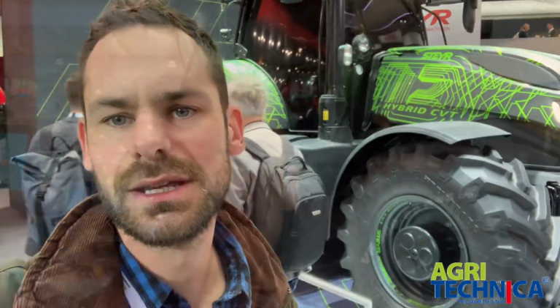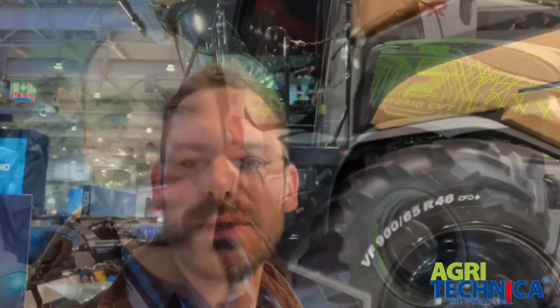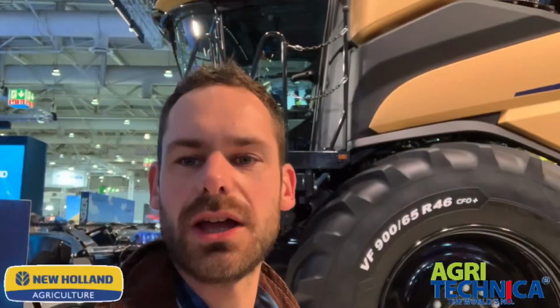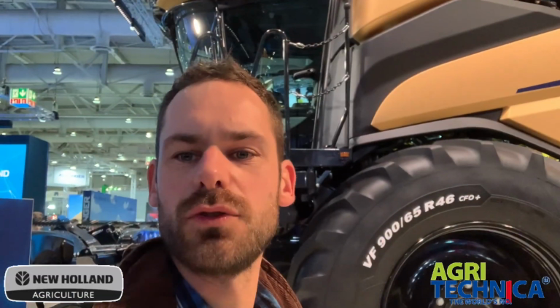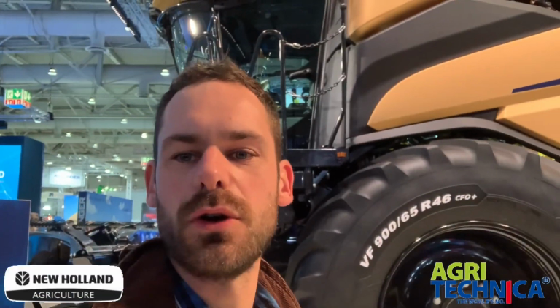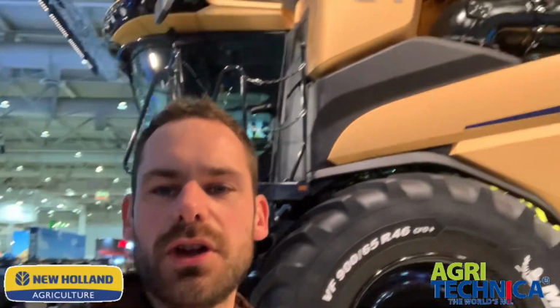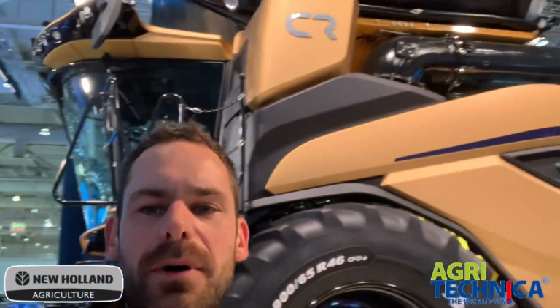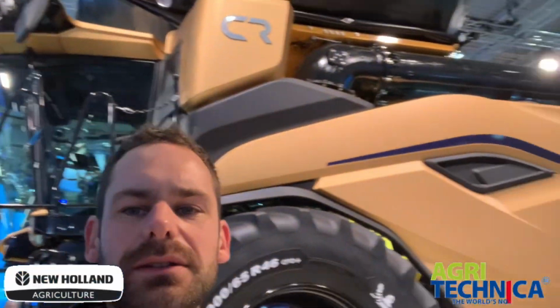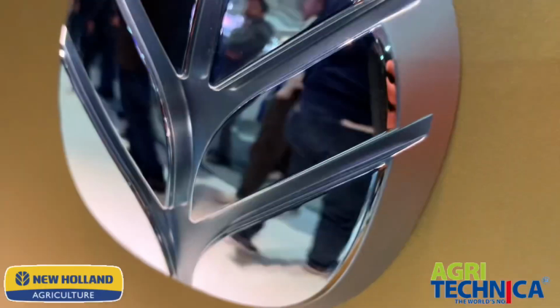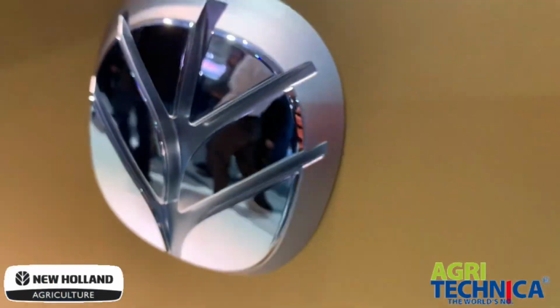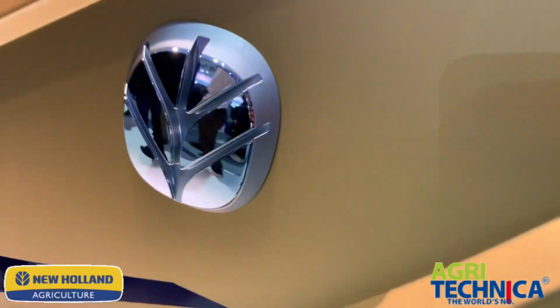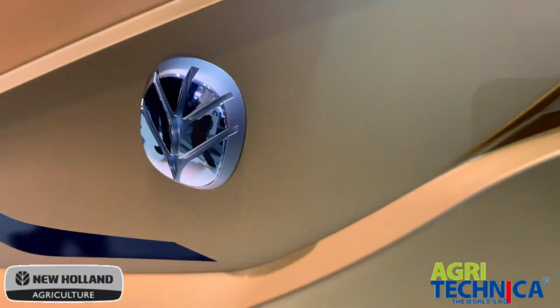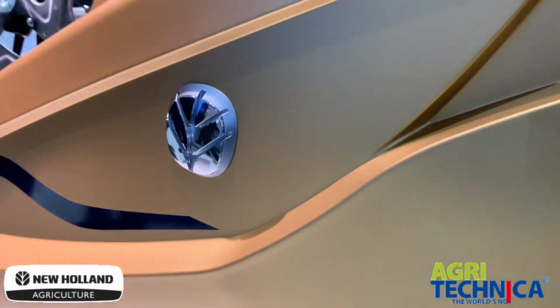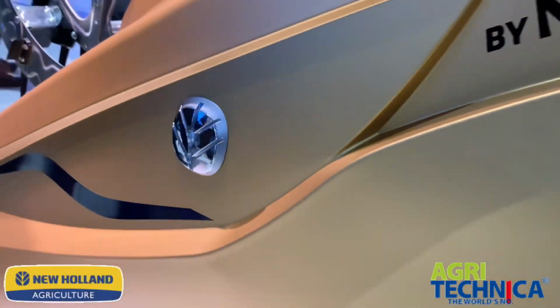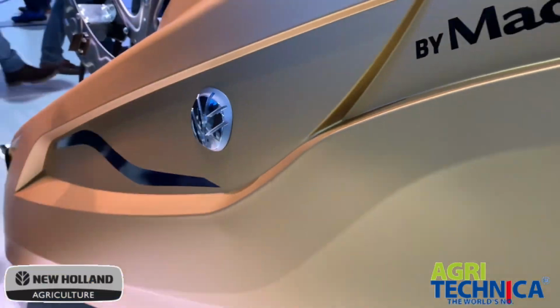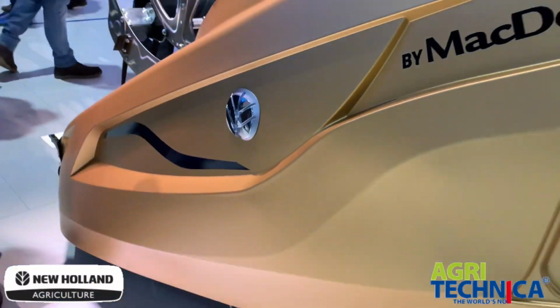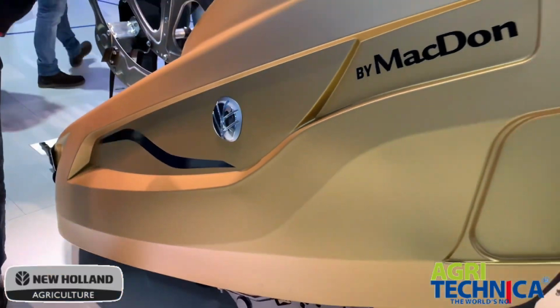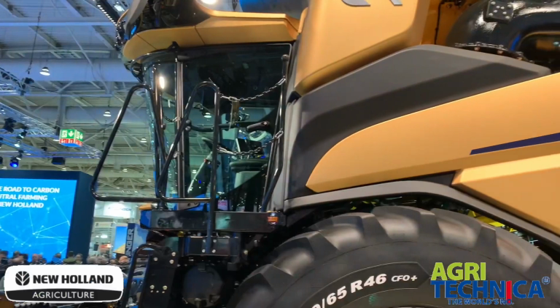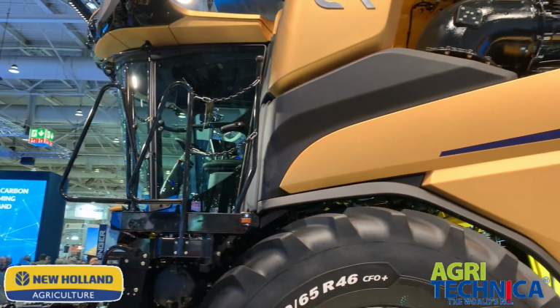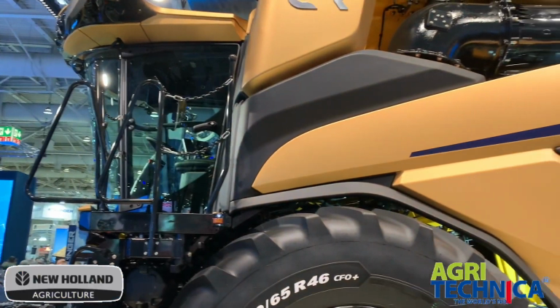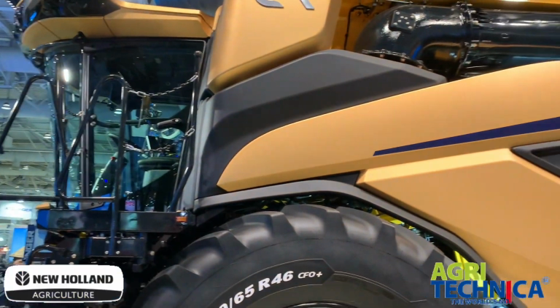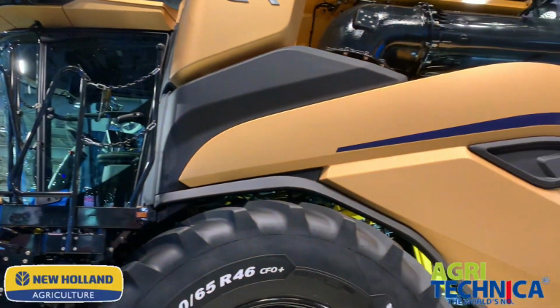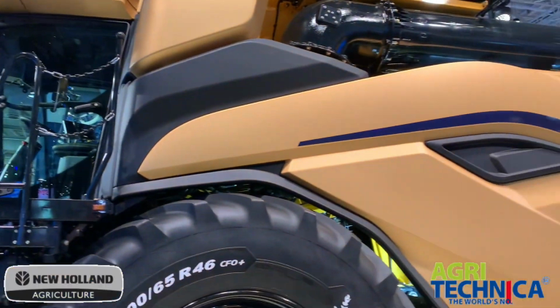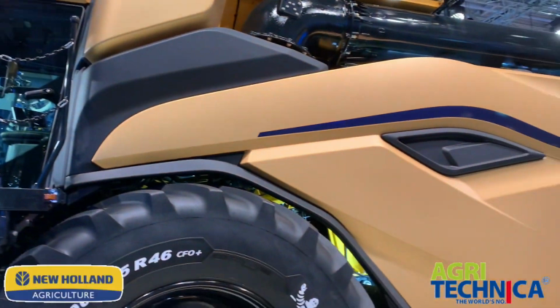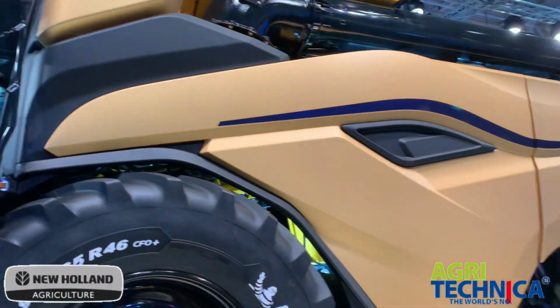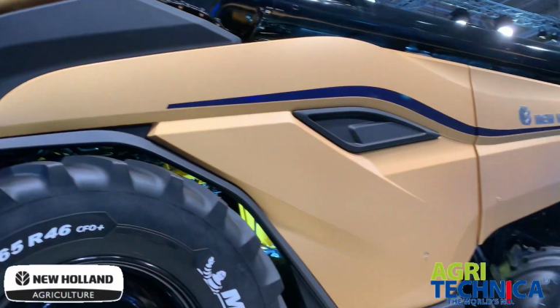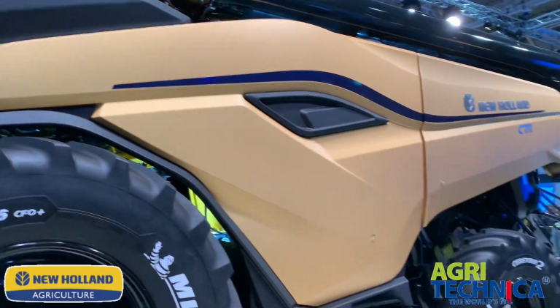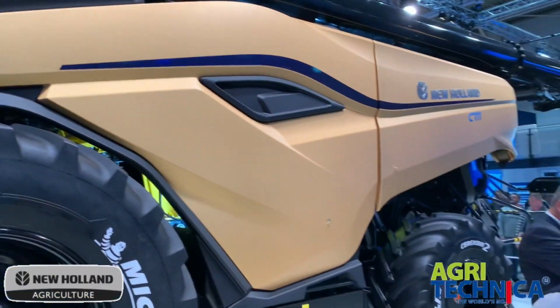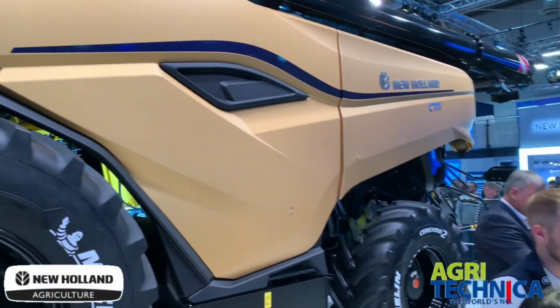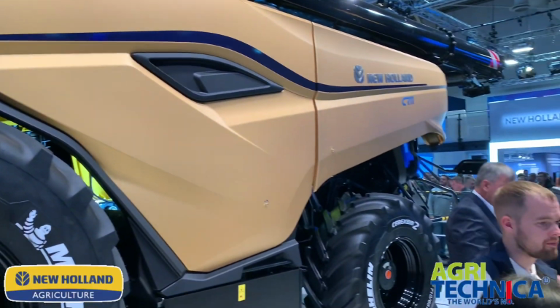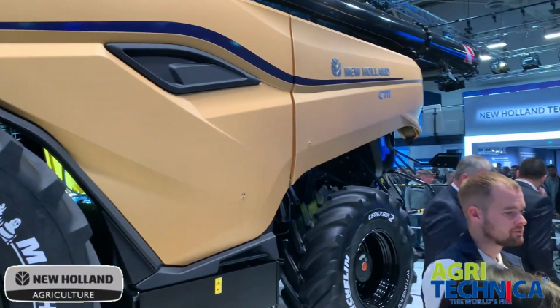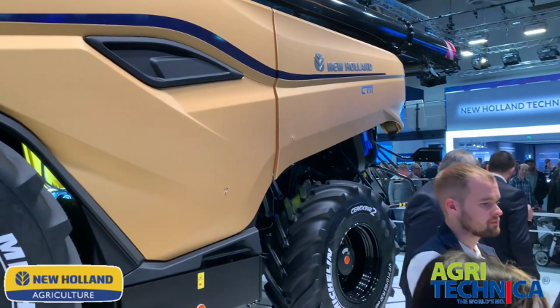This is the New Holland combine — 770 horsepower of crop-munching machine. It would set you back a bit, though, I'd imagine.